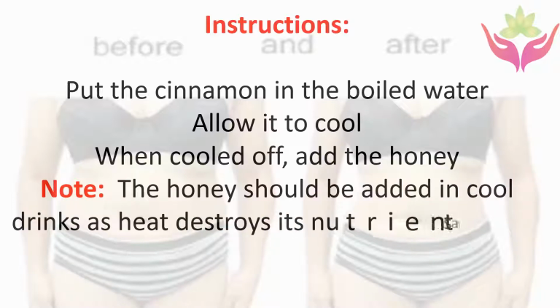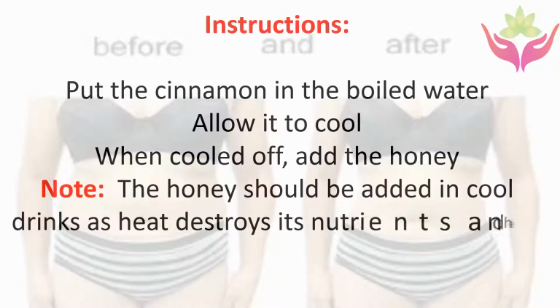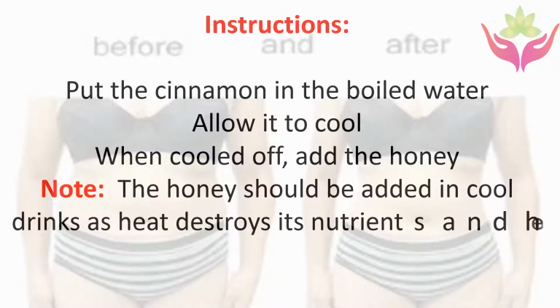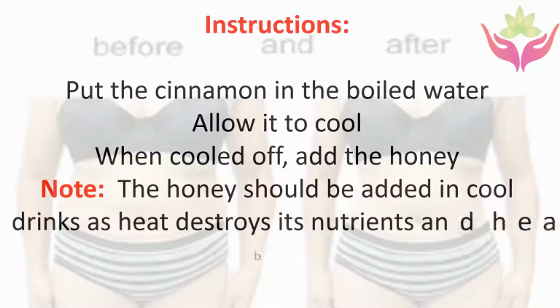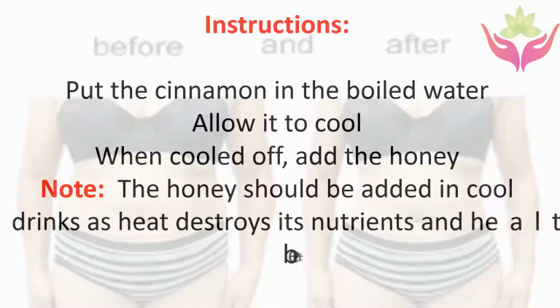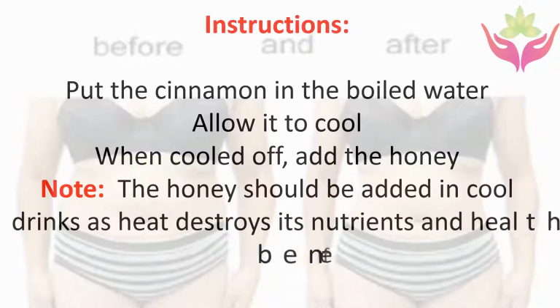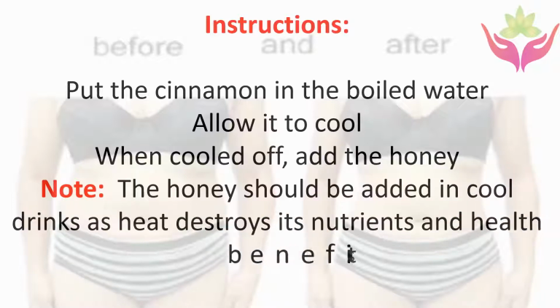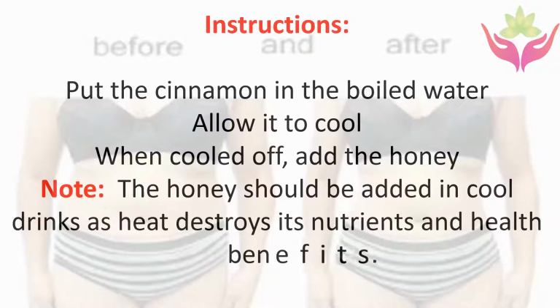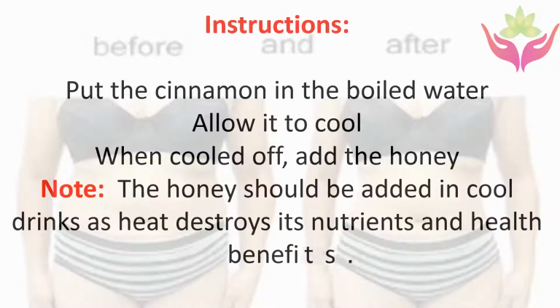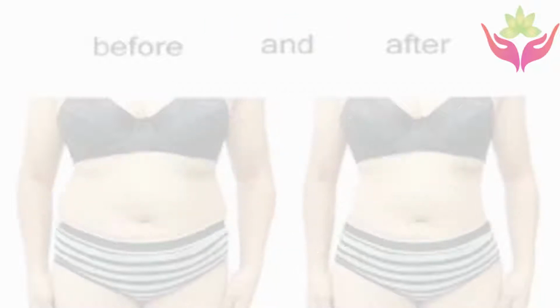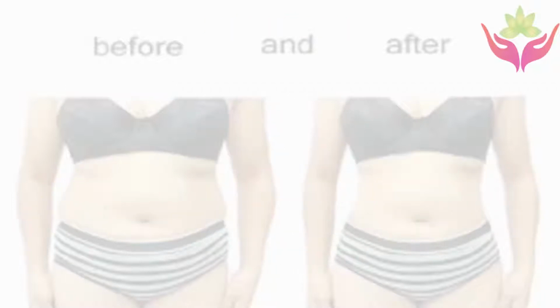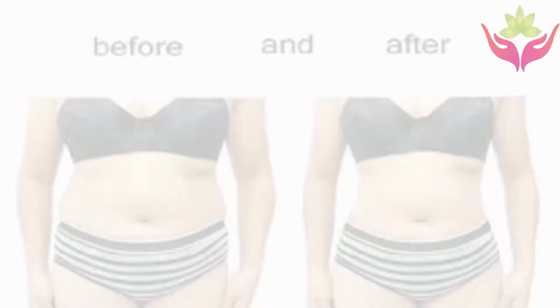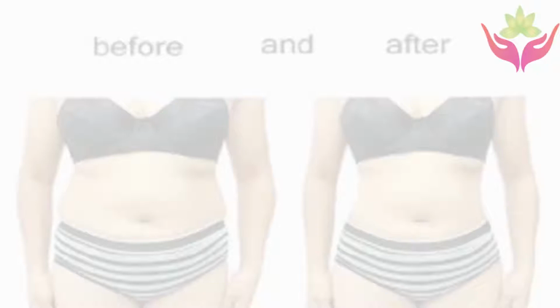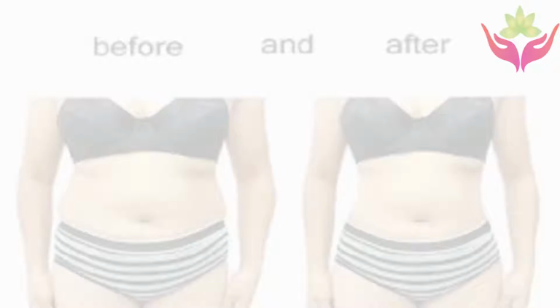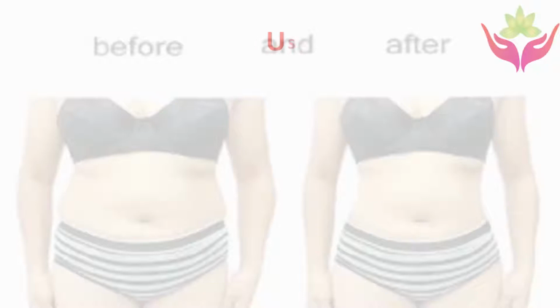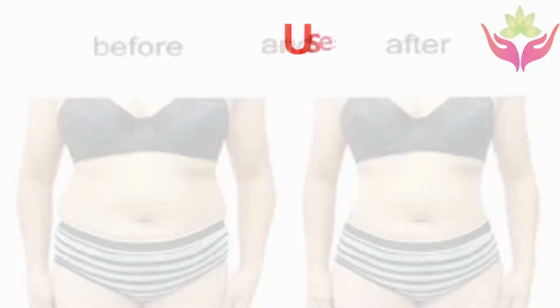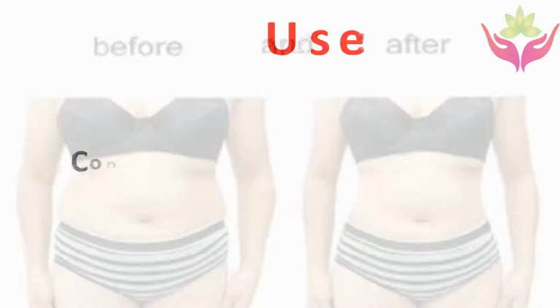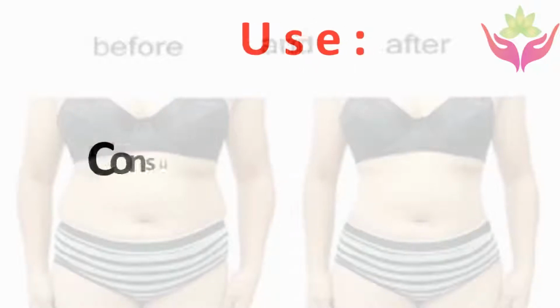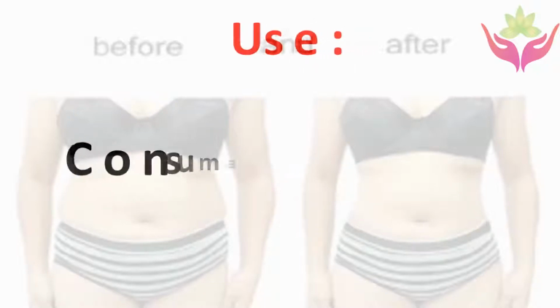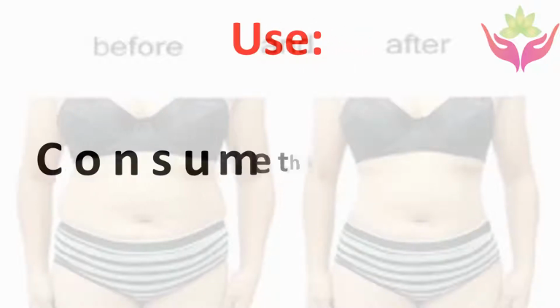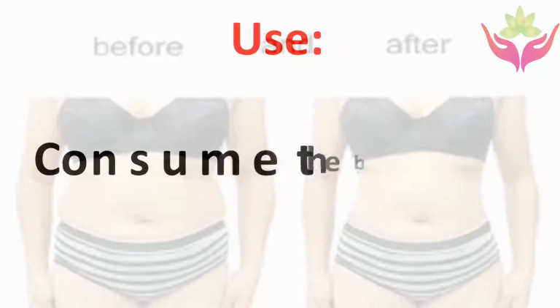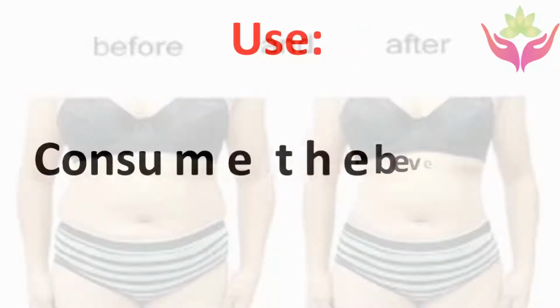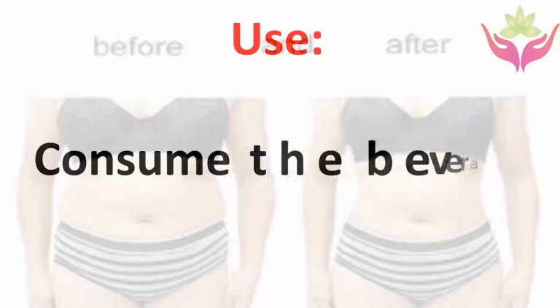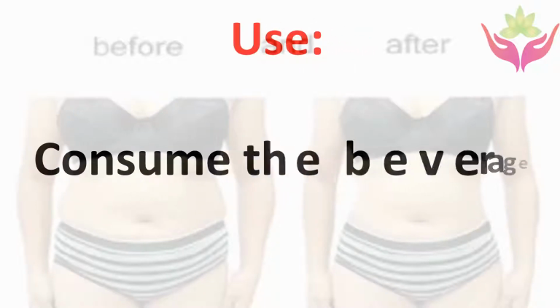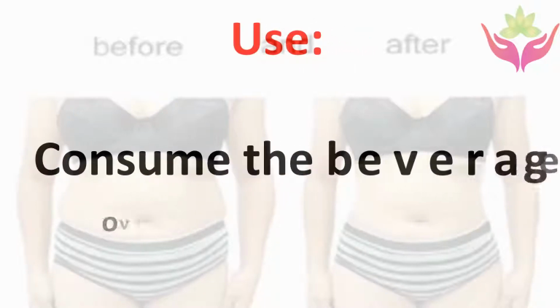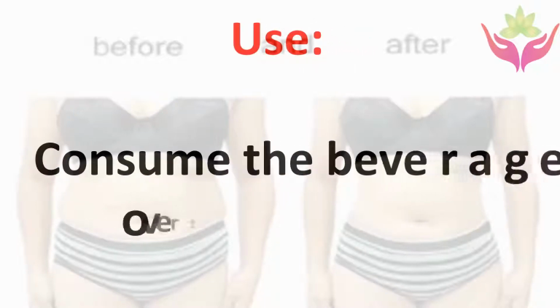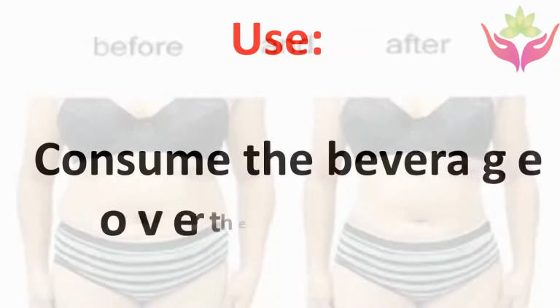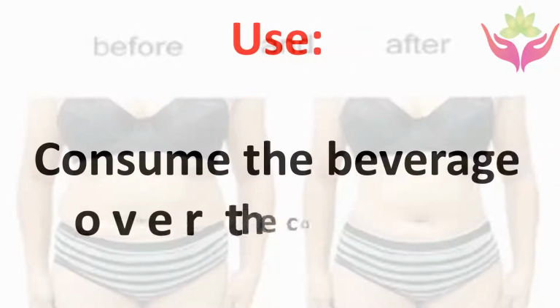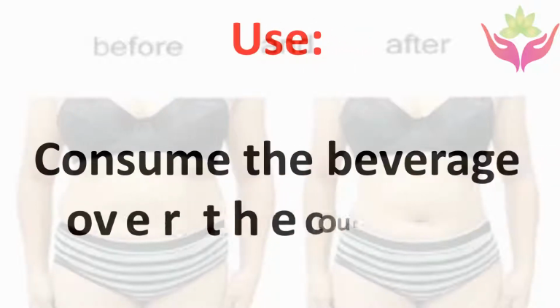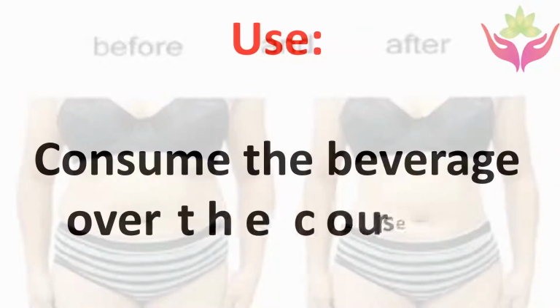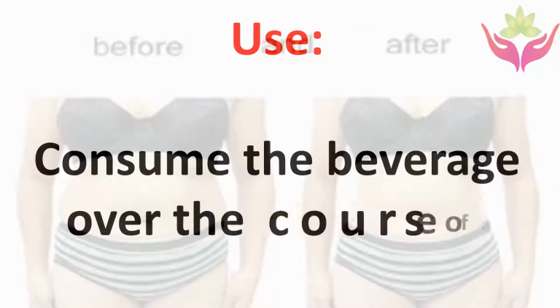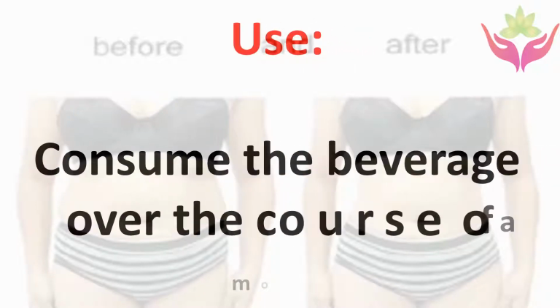Note: the honey should be added to cool drinks, as heat destroys its nutrients and health benefits. Consume the beverage over the course of a month.